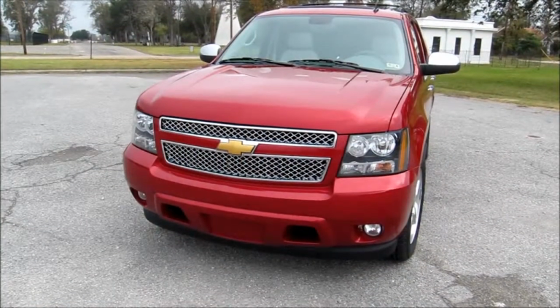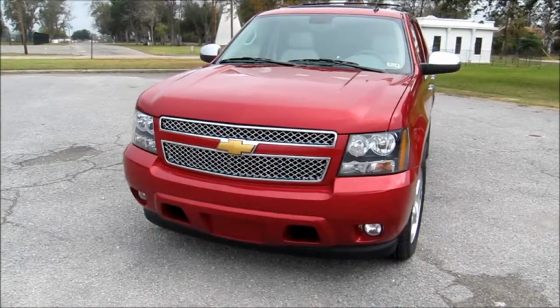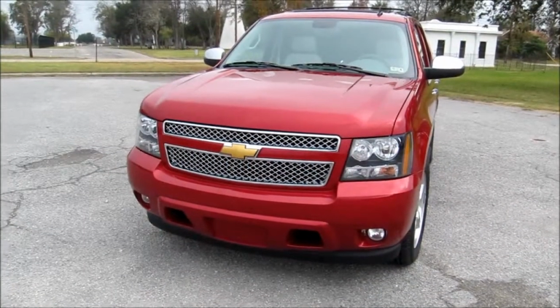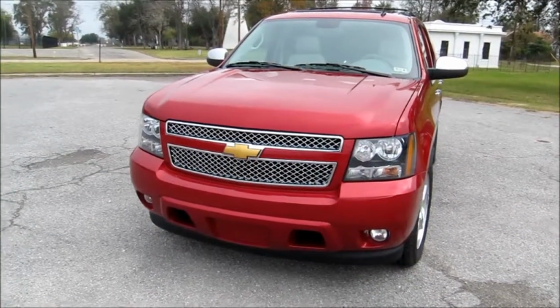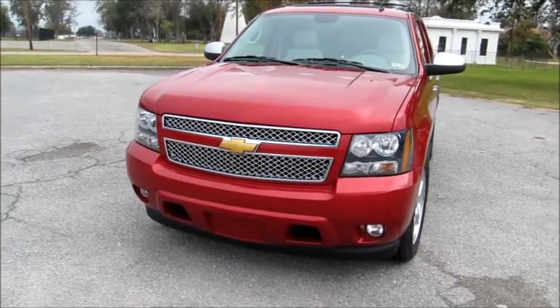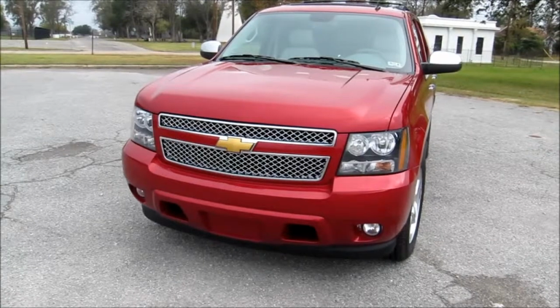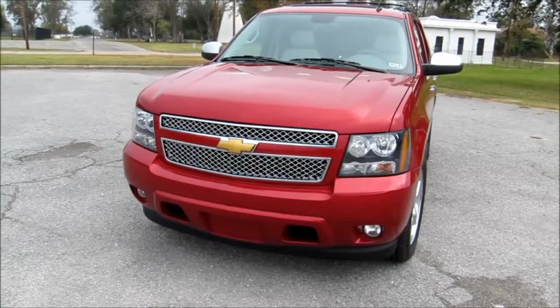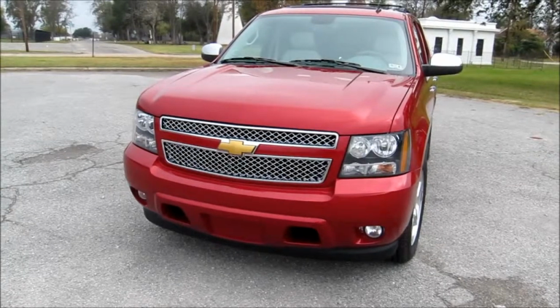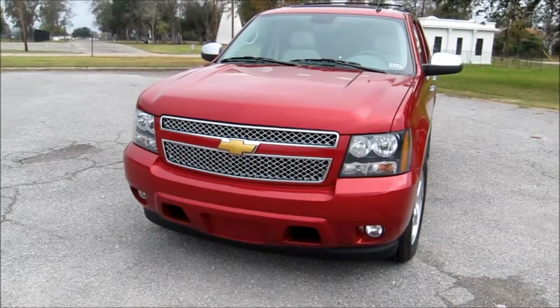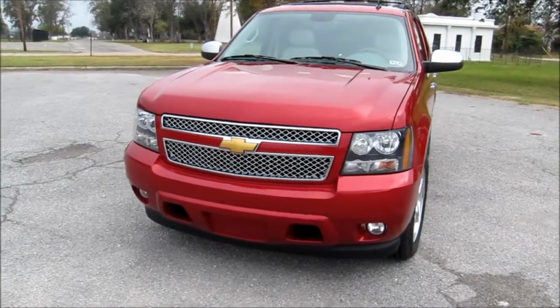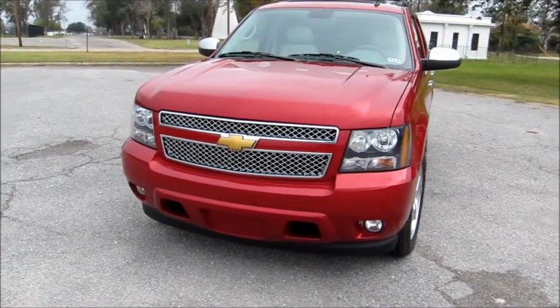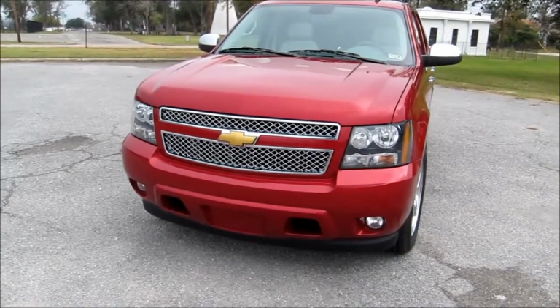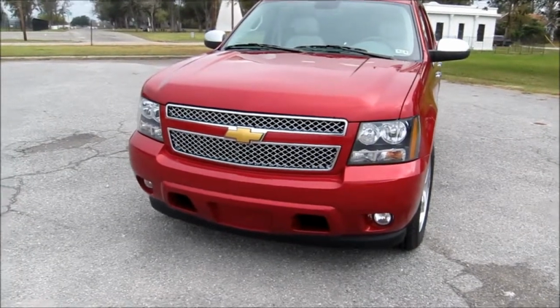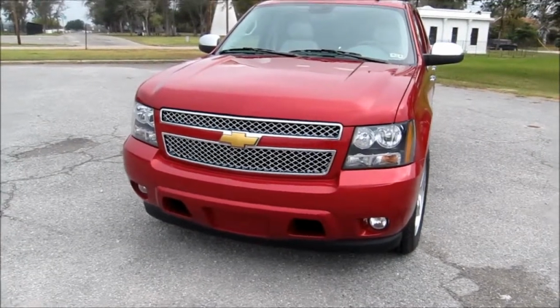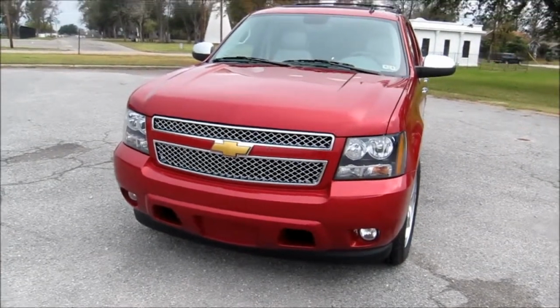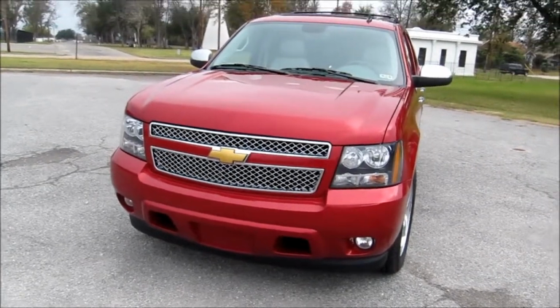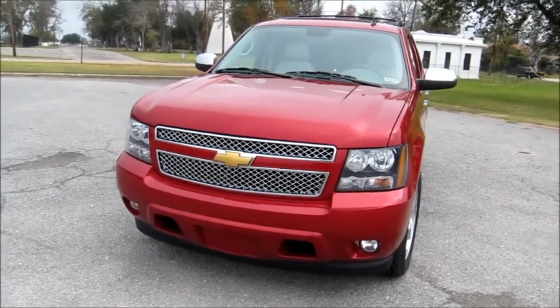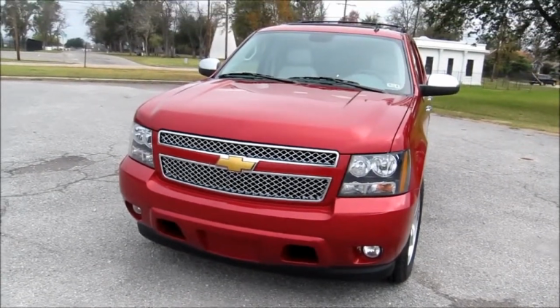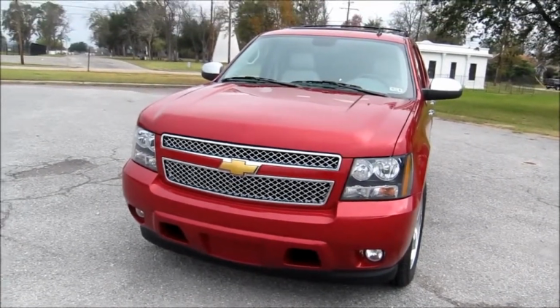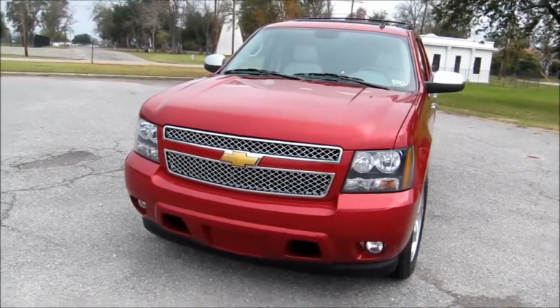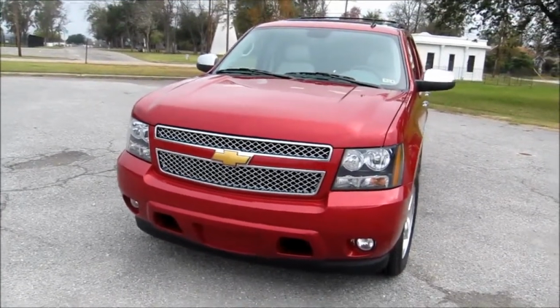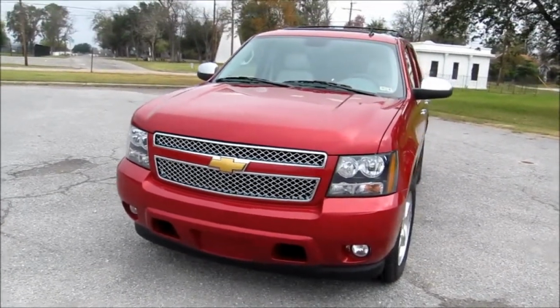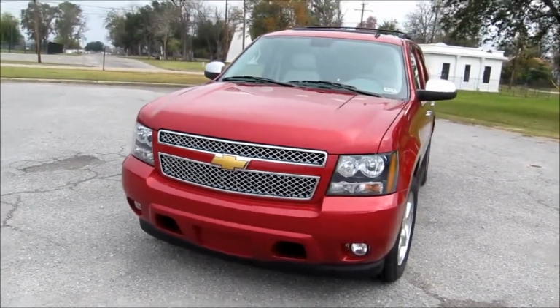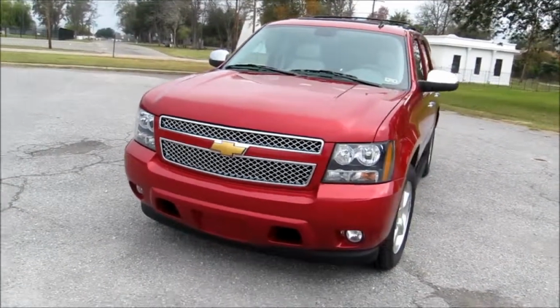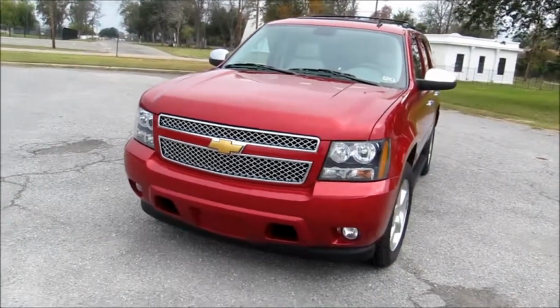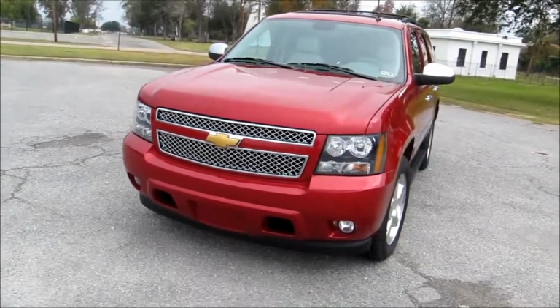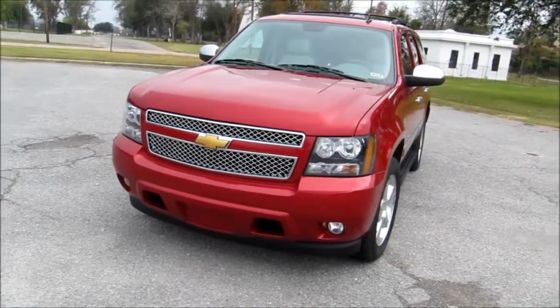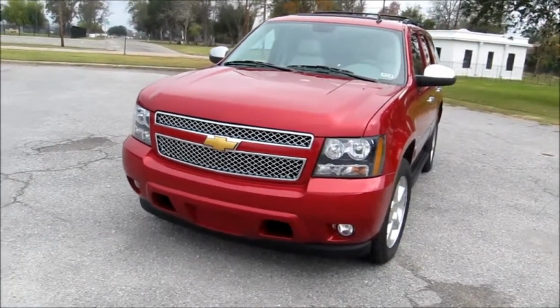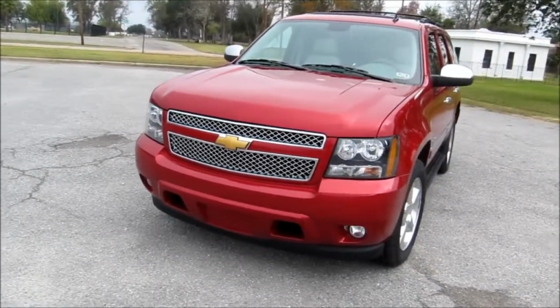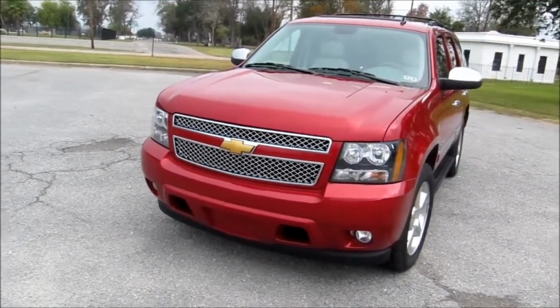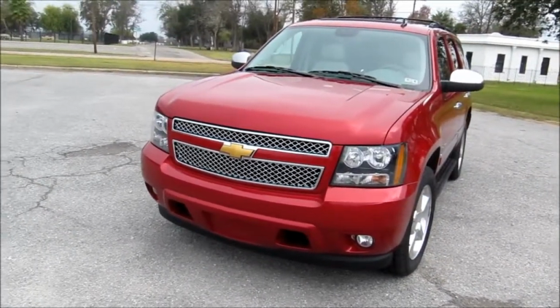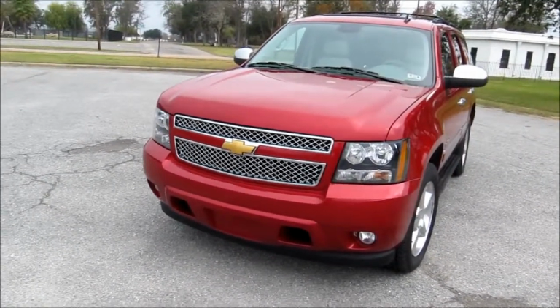Thank you for joining us. I'm Michael Mars and this week we're reviewing the 2013 Tahoe LTZ.